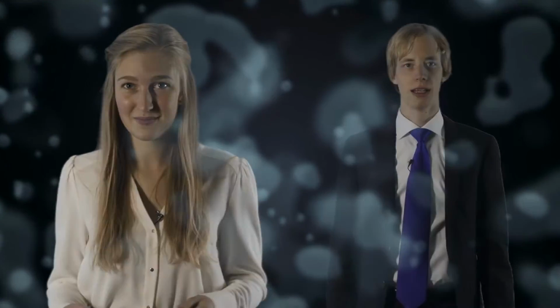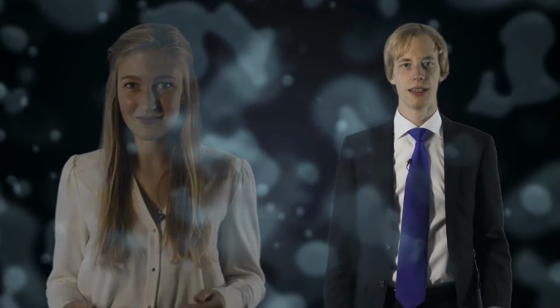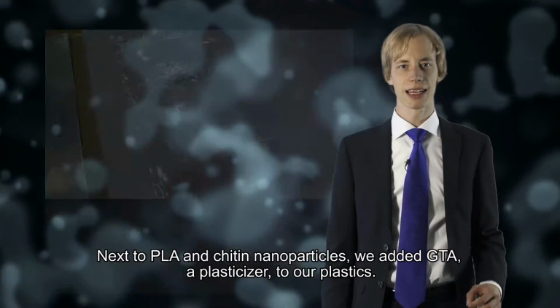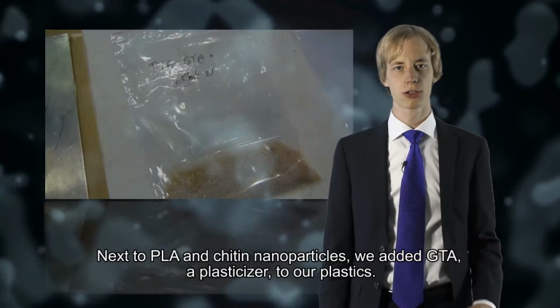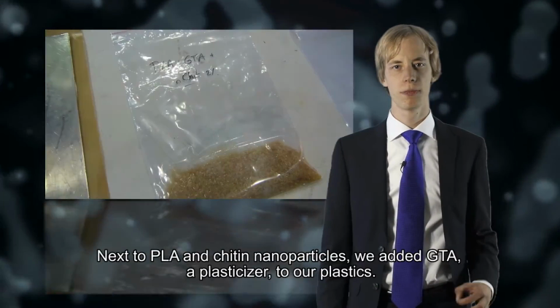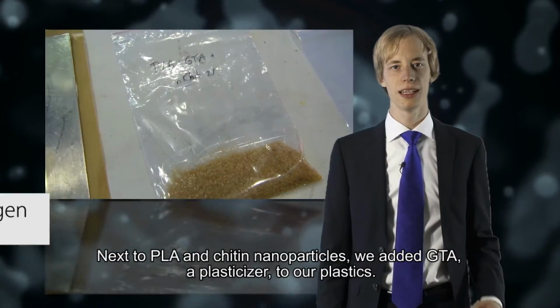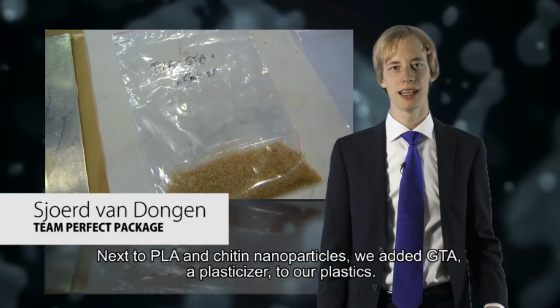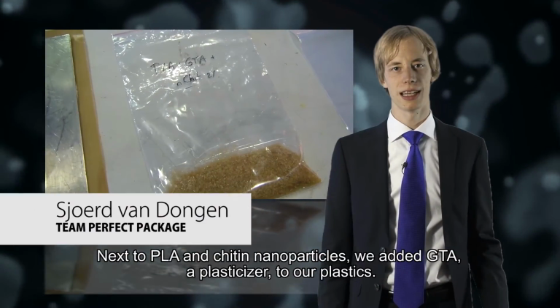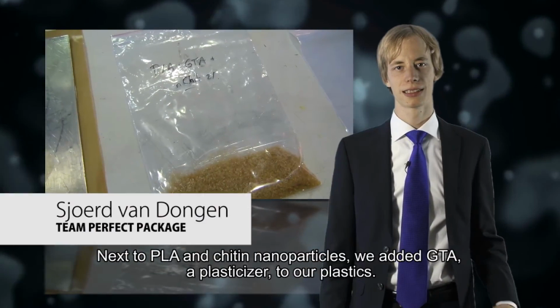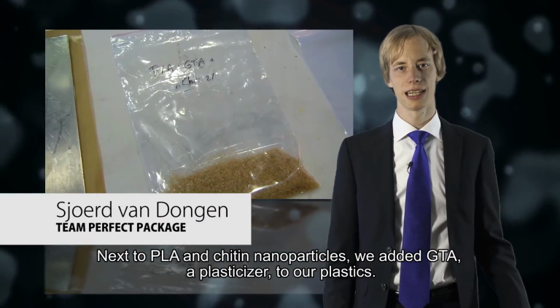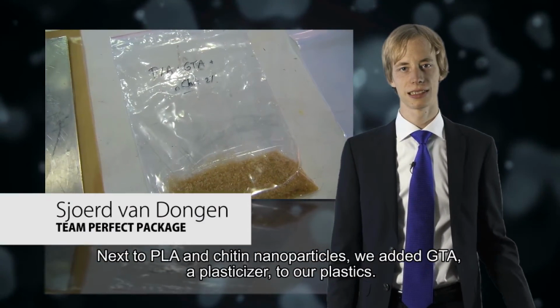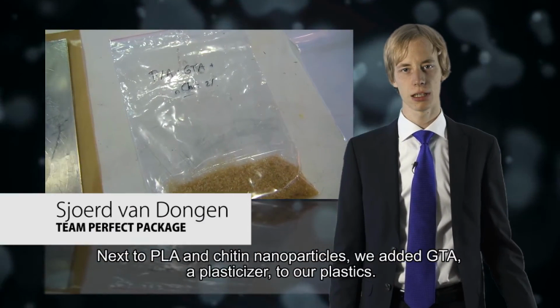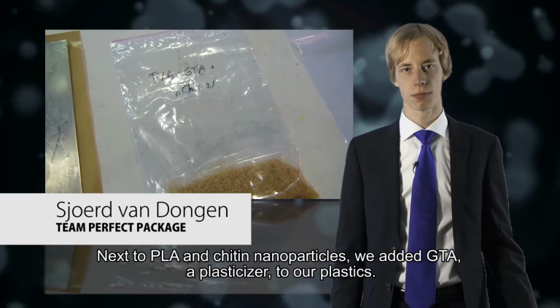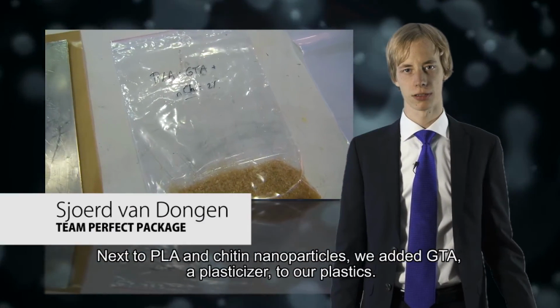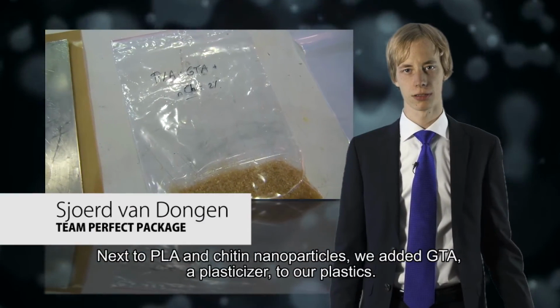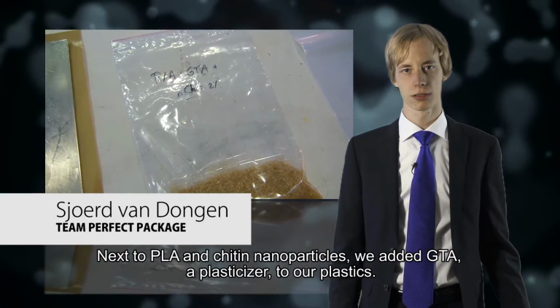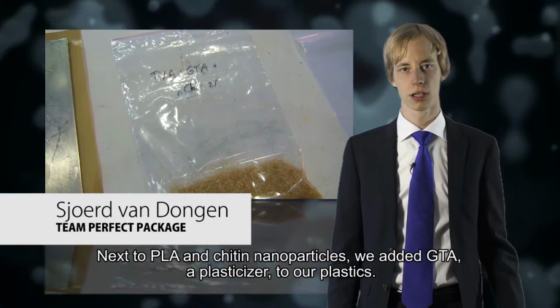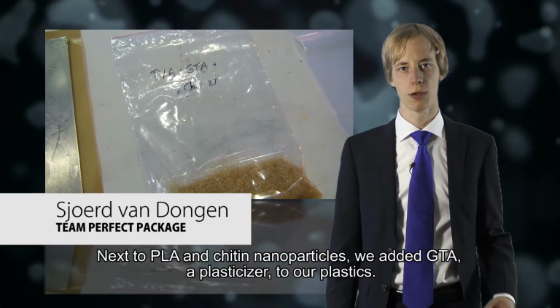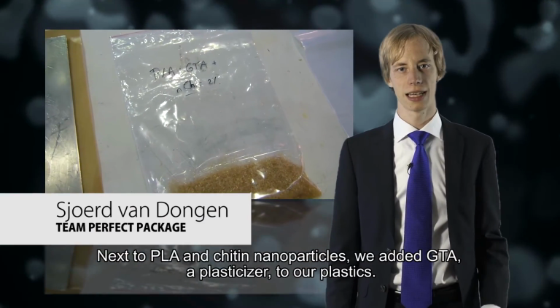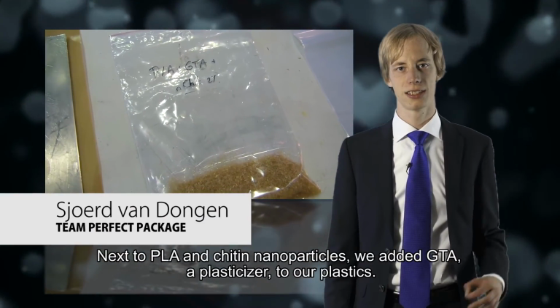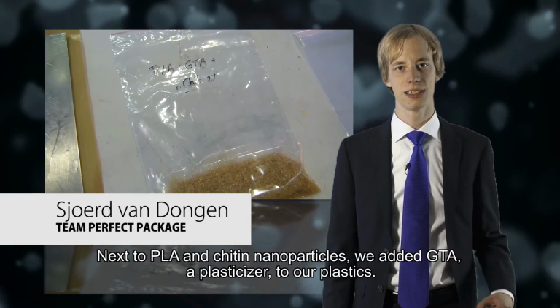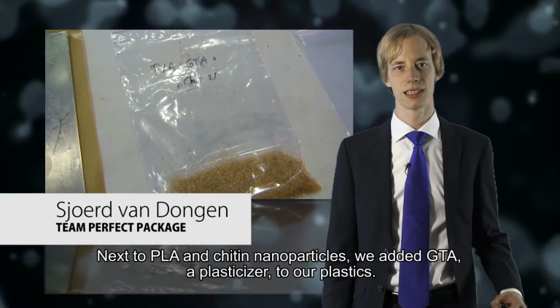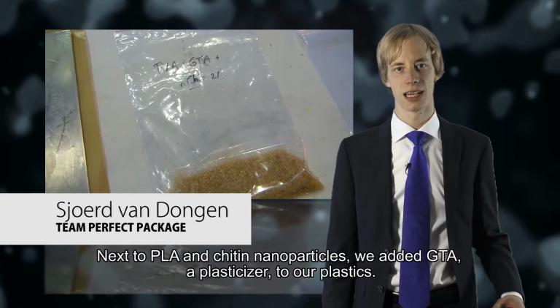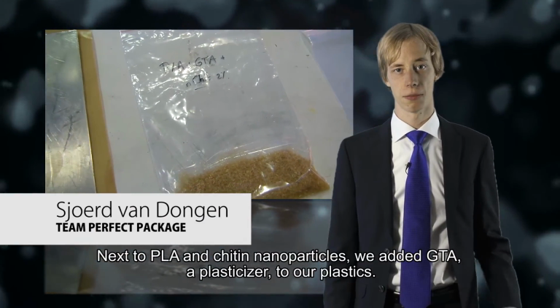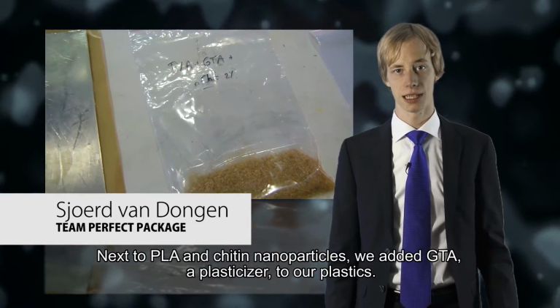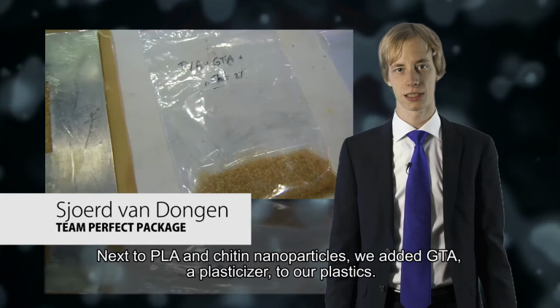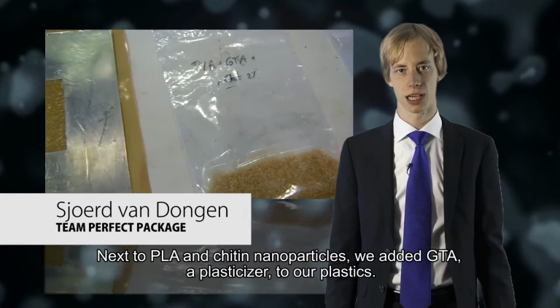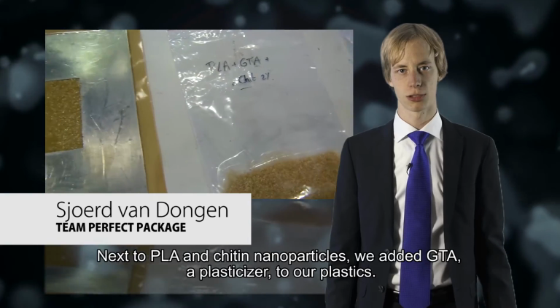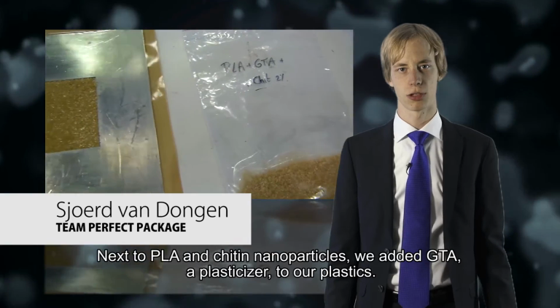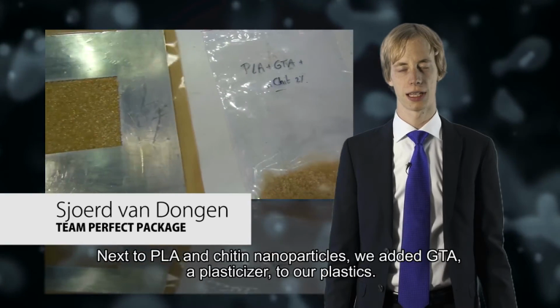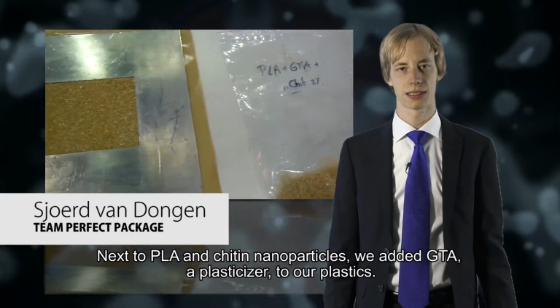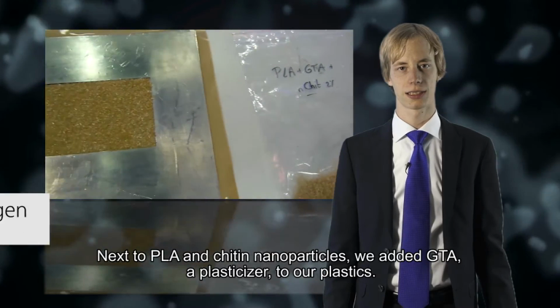Next to PLA and chitin nanoparticles, we added GTA, a plasticizer, to the plastics.